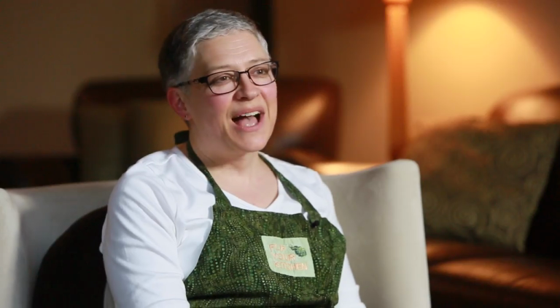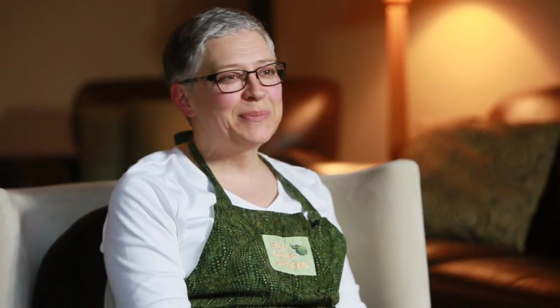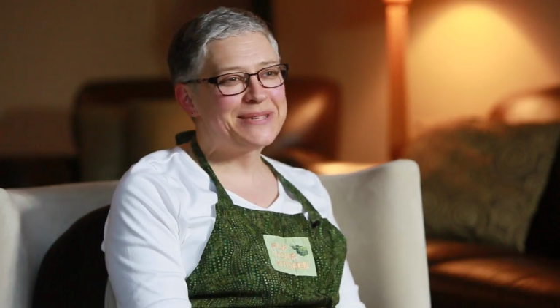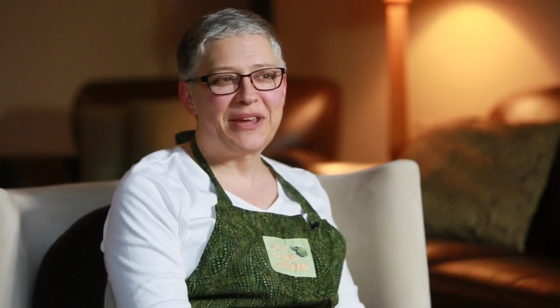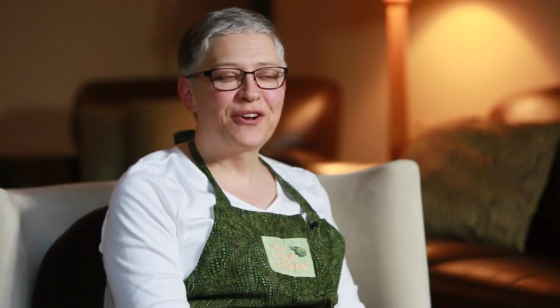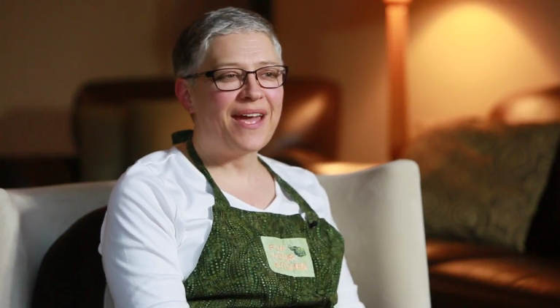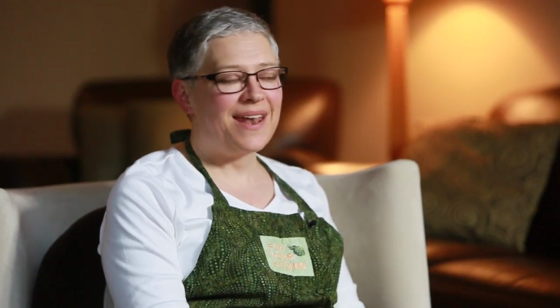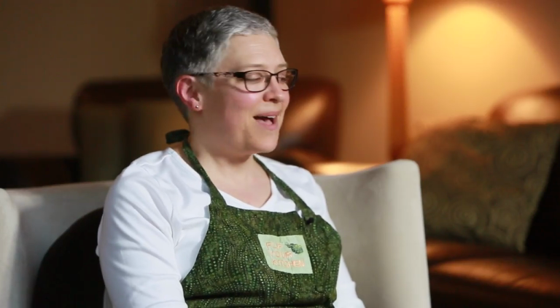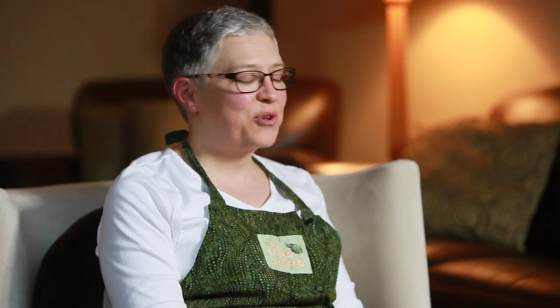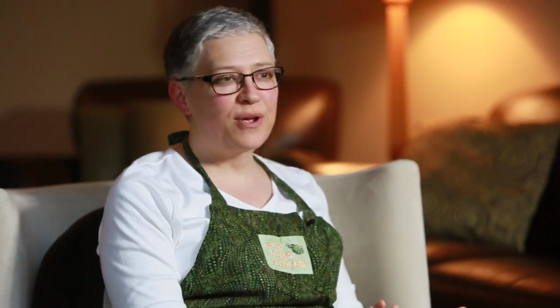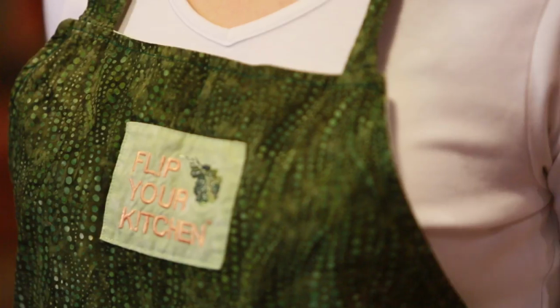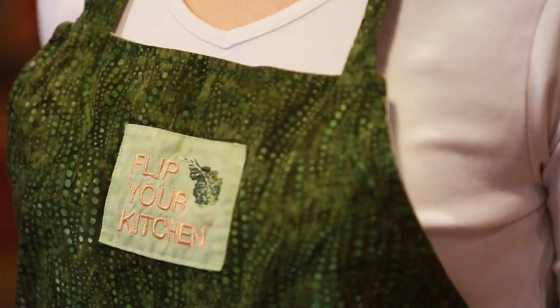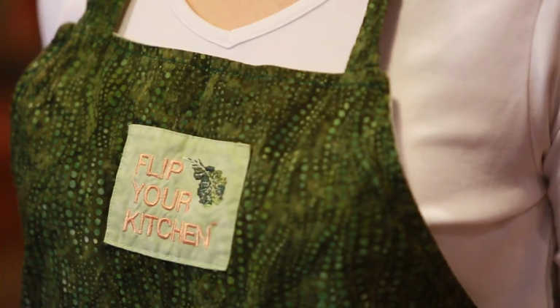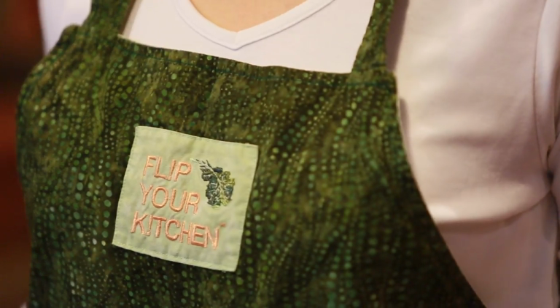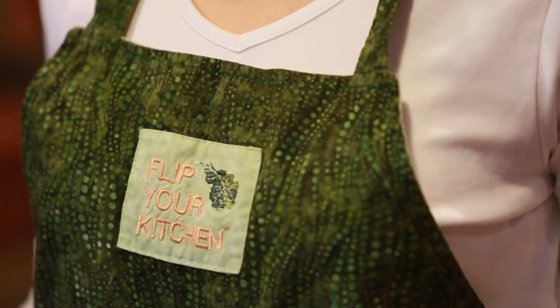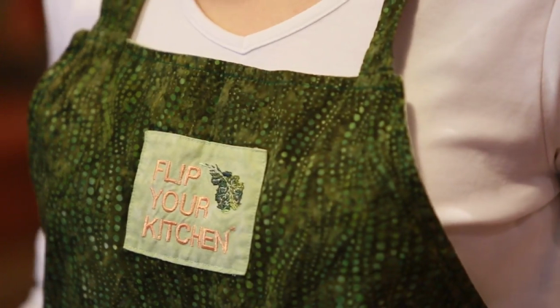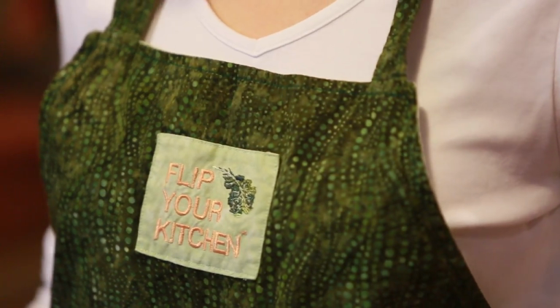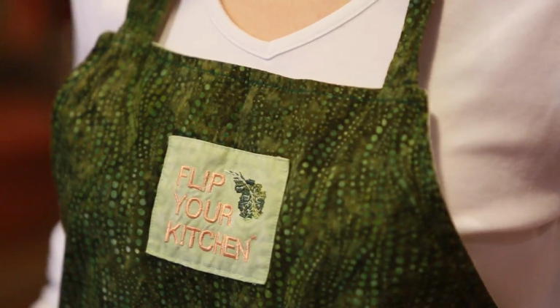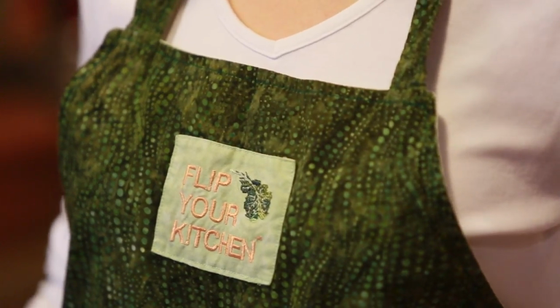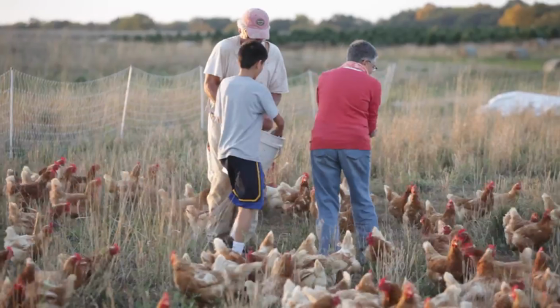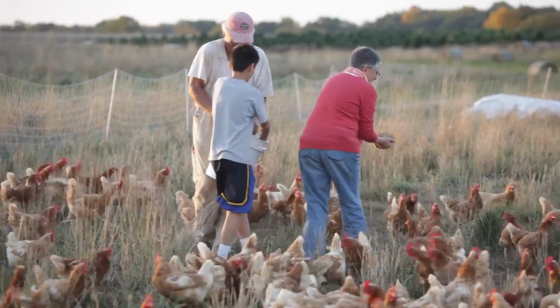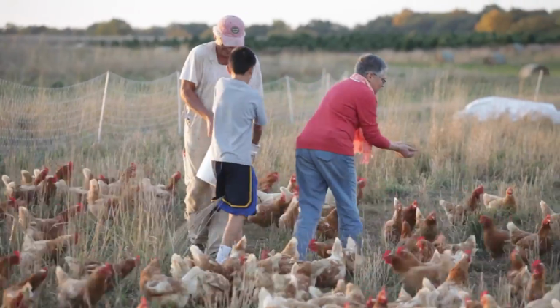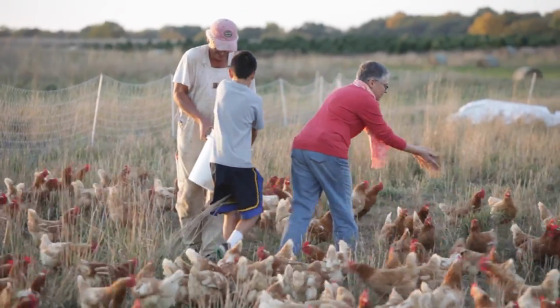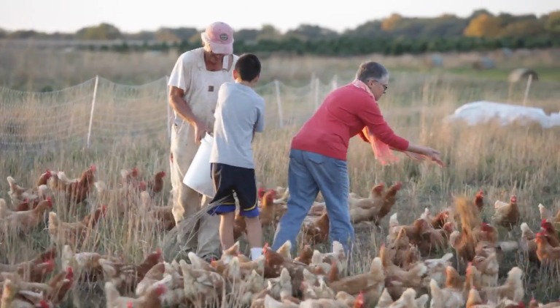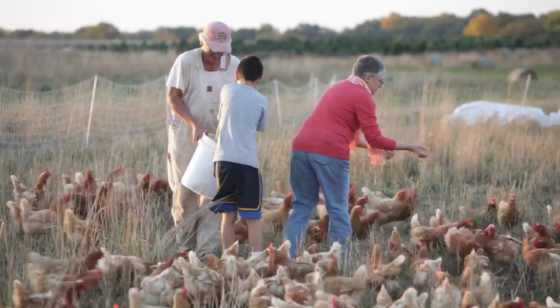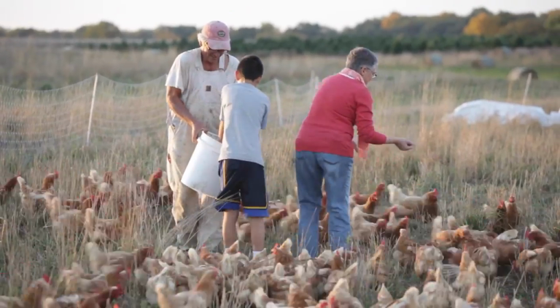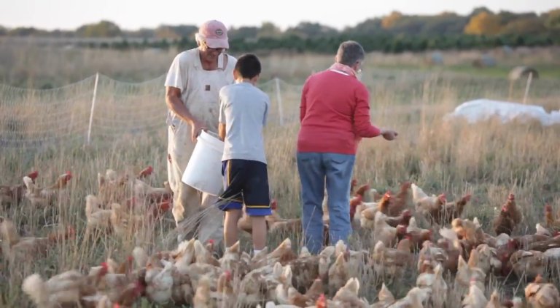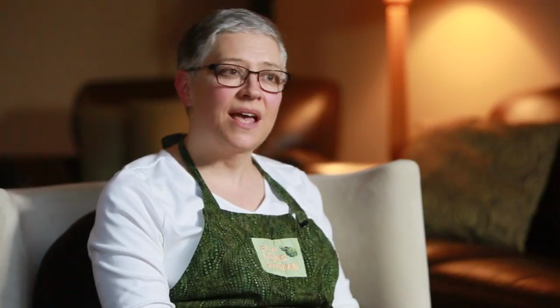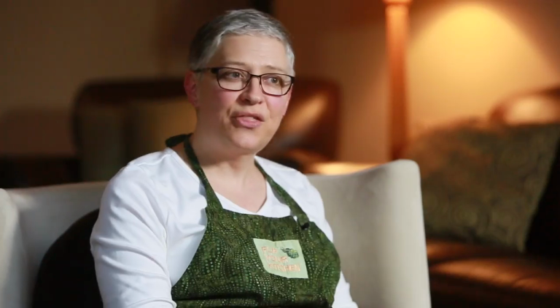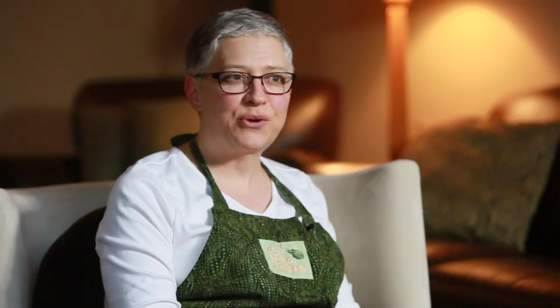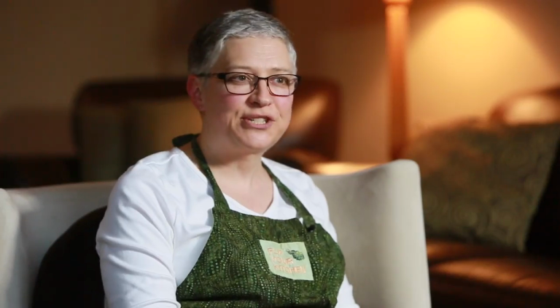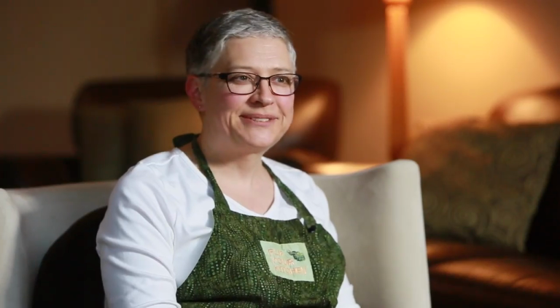I'm Lisa Baker and I'm the creator of Flip Your Kitchen. I'm a mom, a cook, and a health coach.